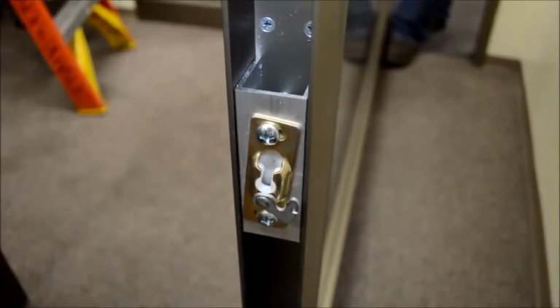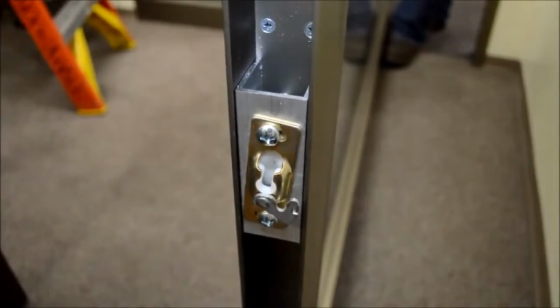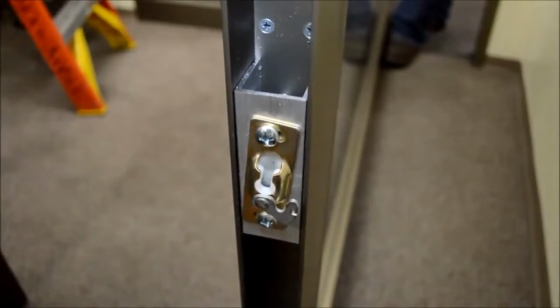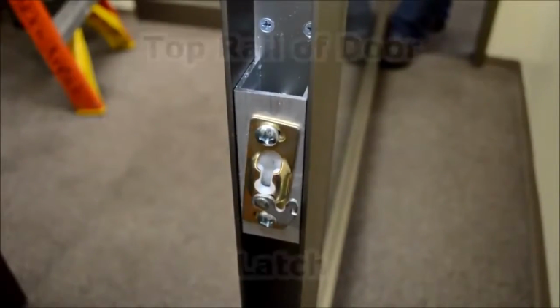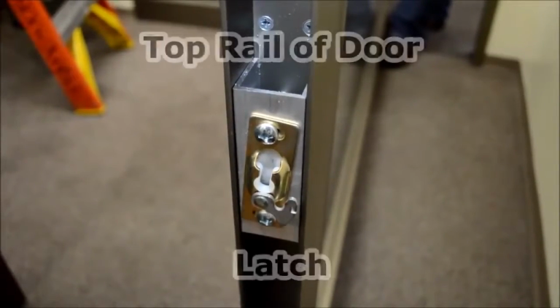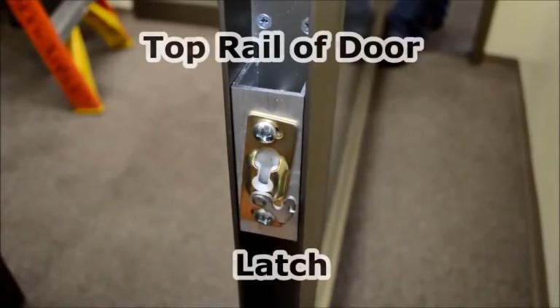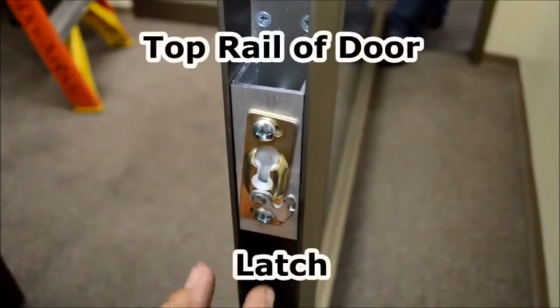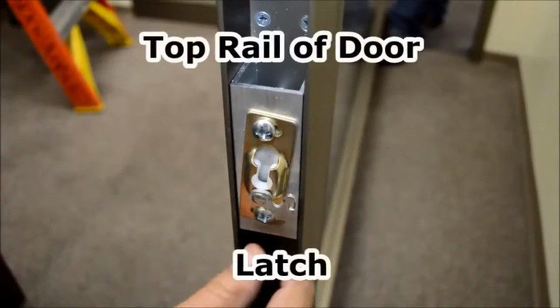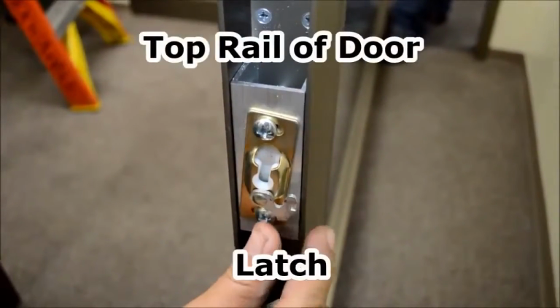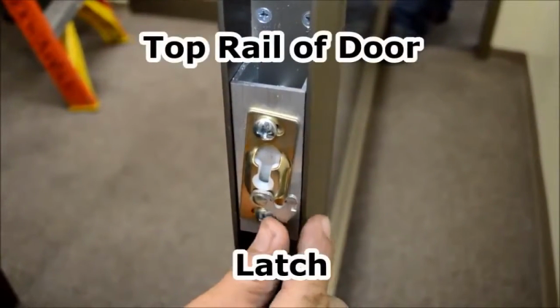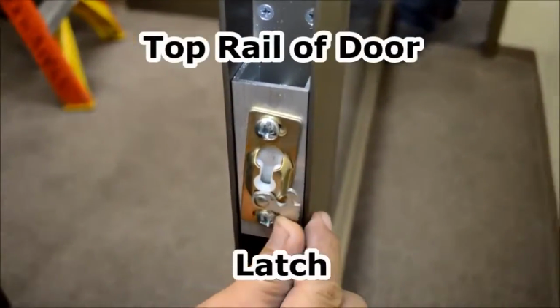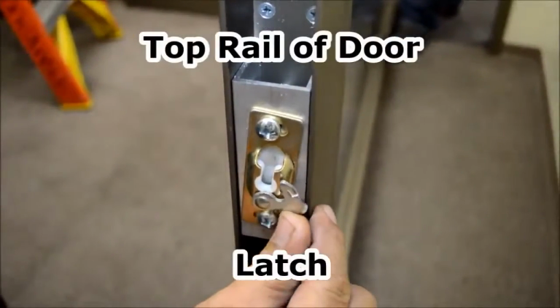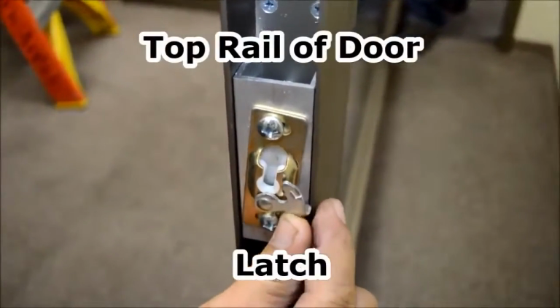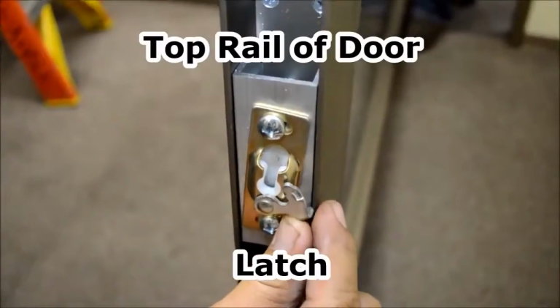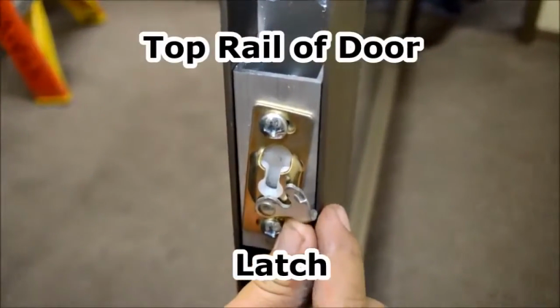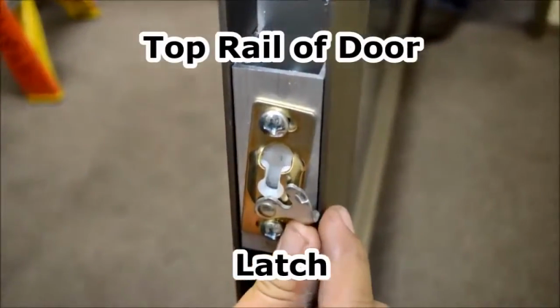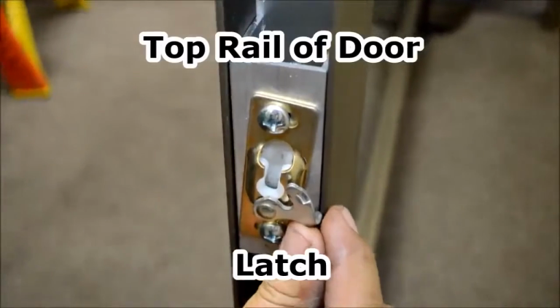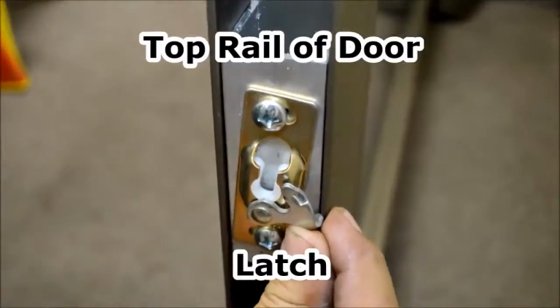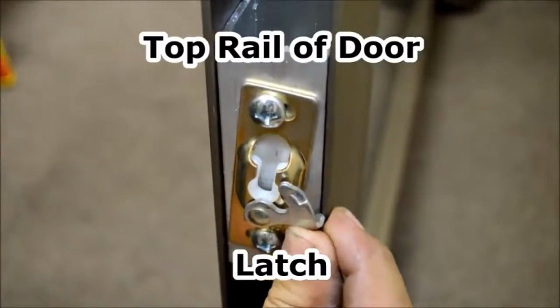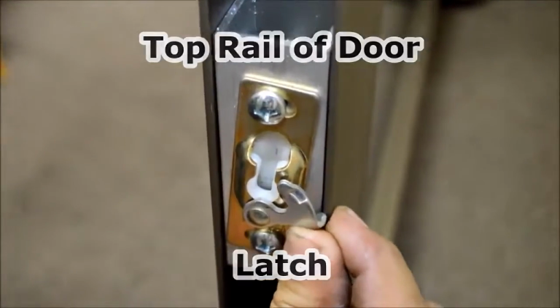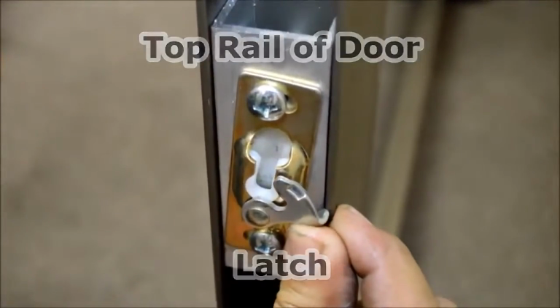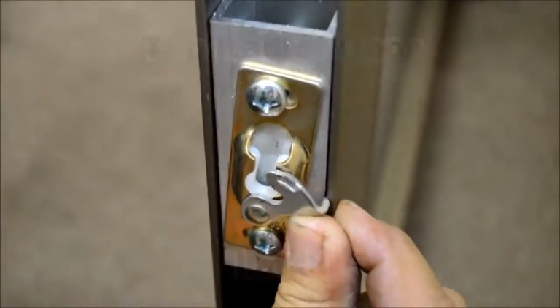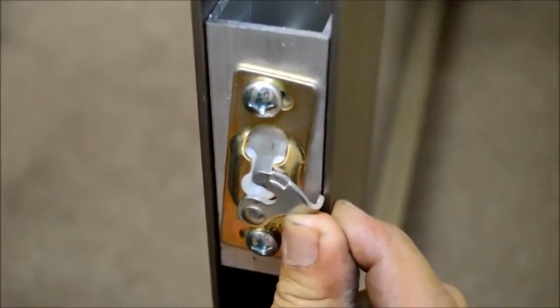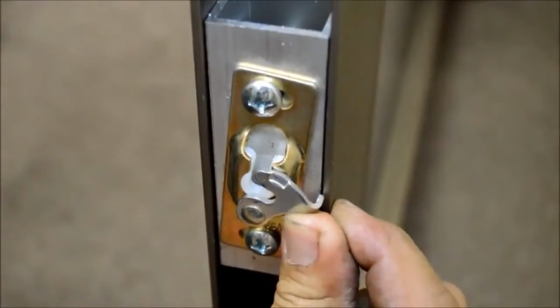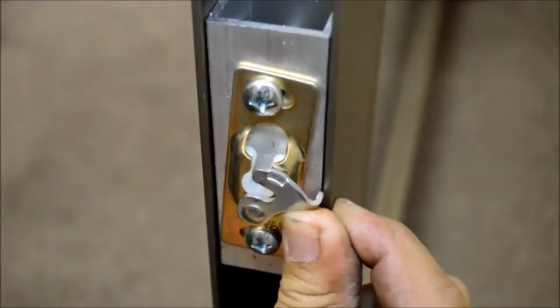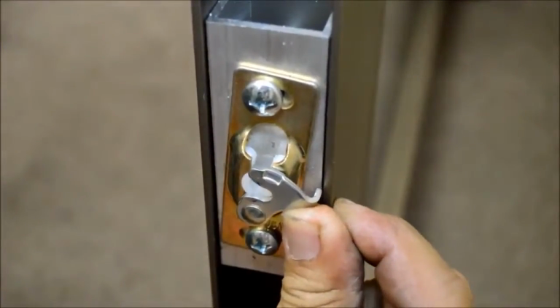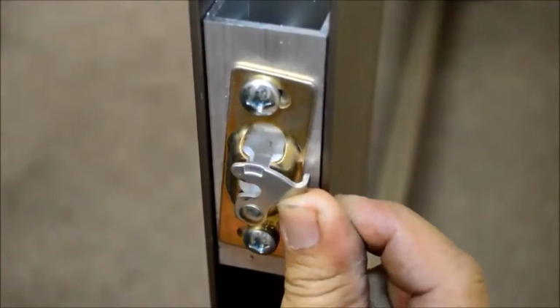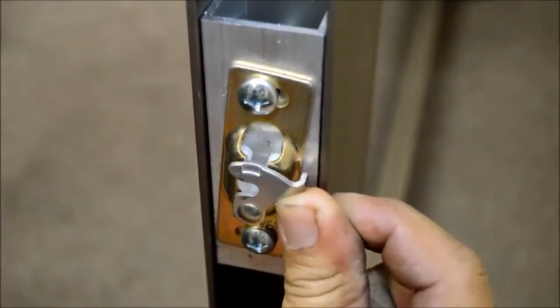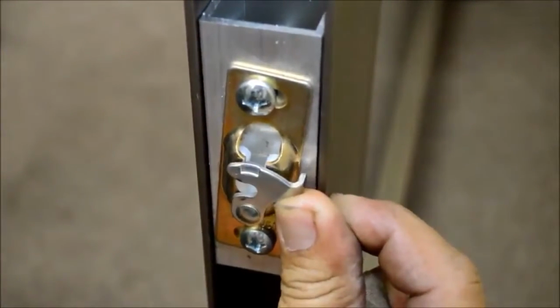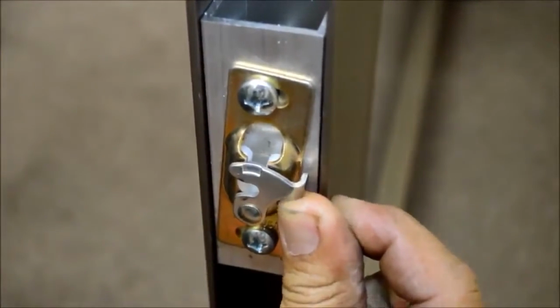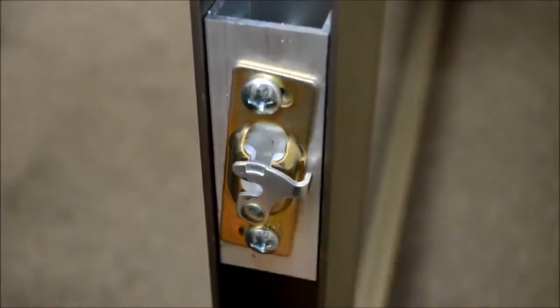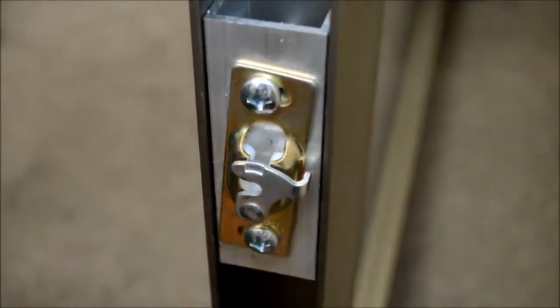This is a view of the top rail of the door. This latch engages the rod on the roller and locks it into place.